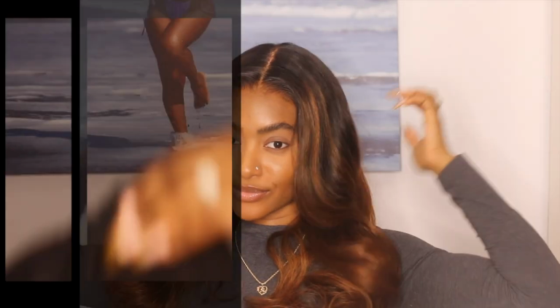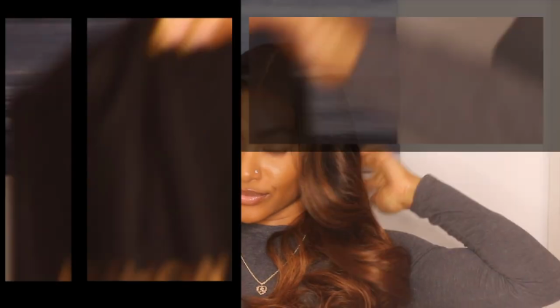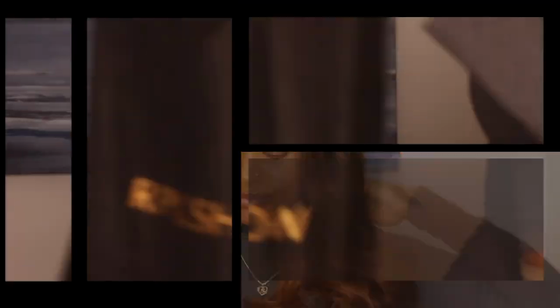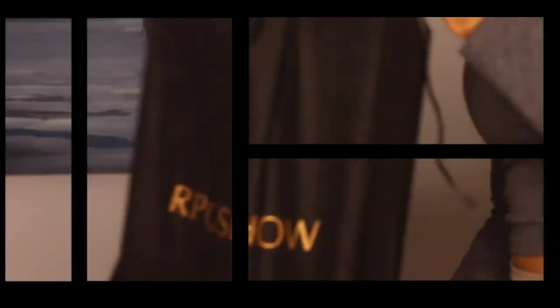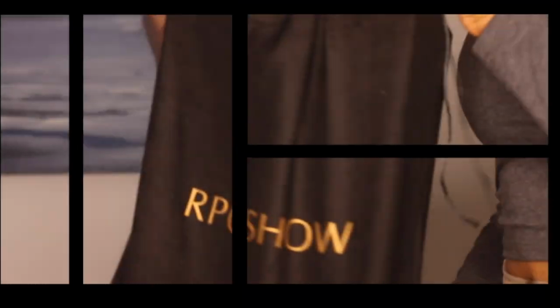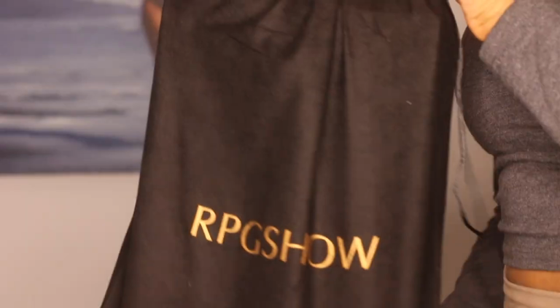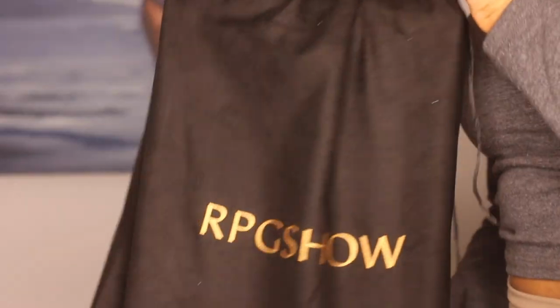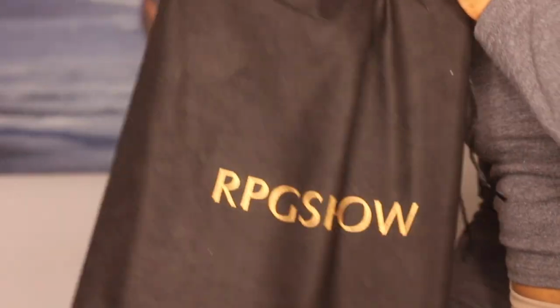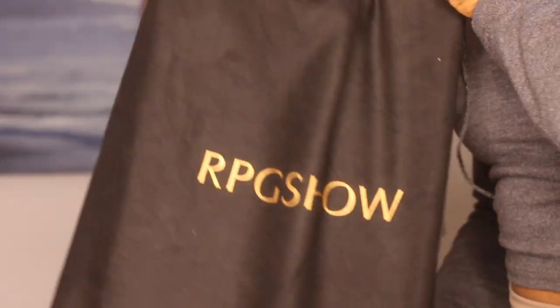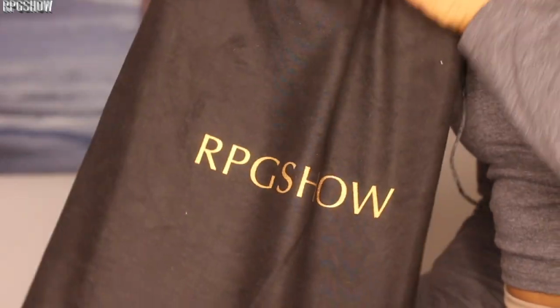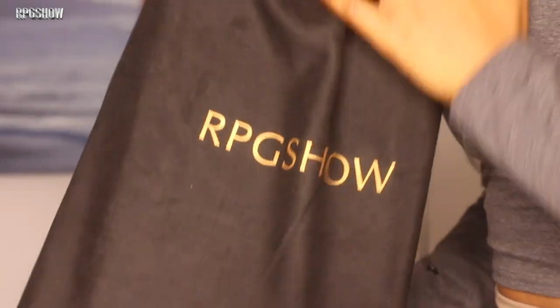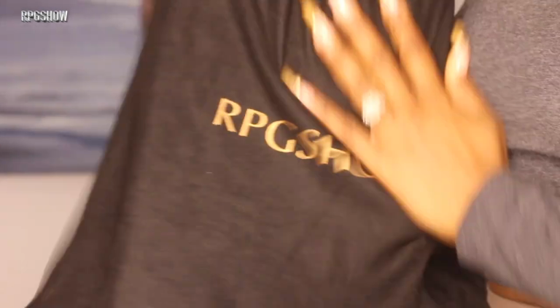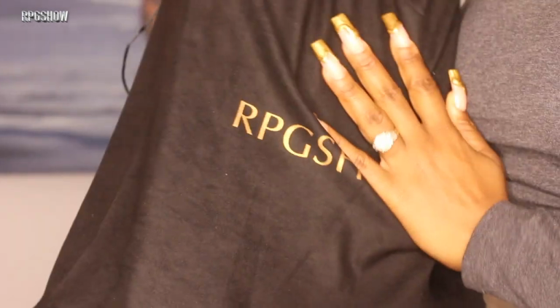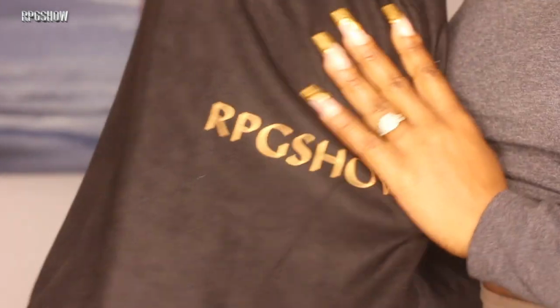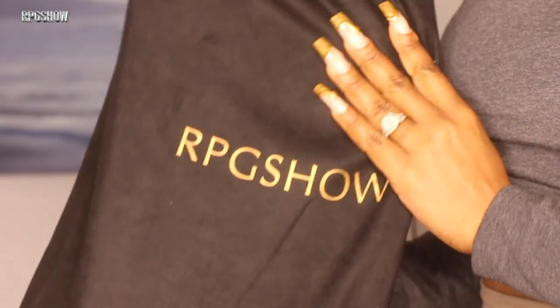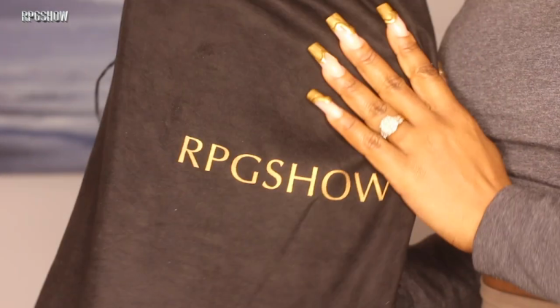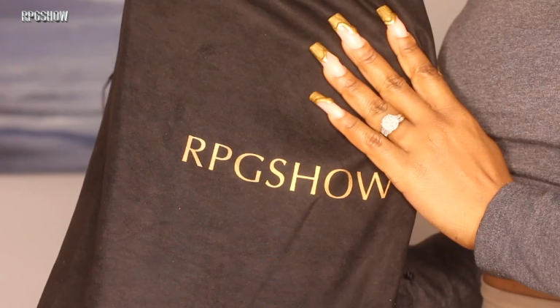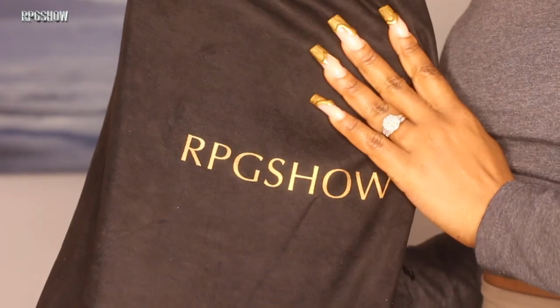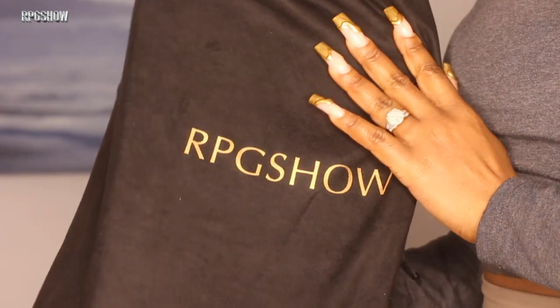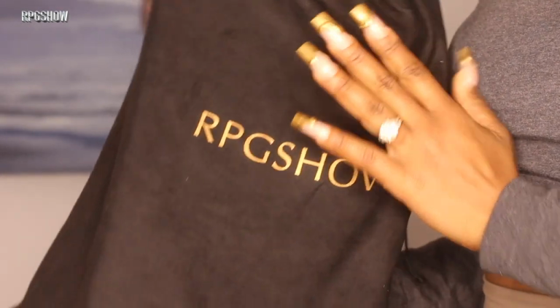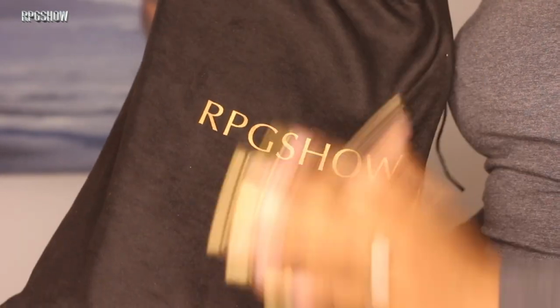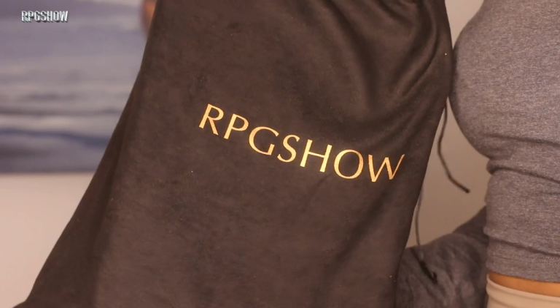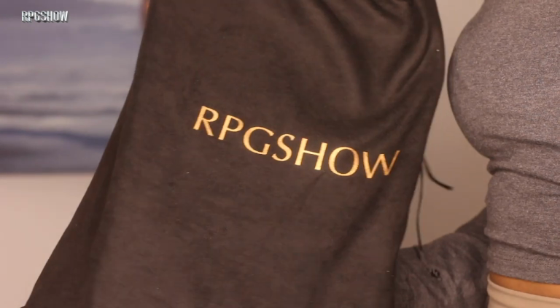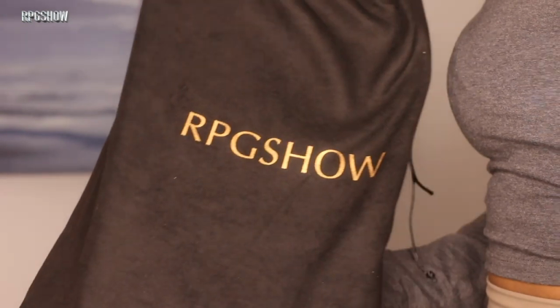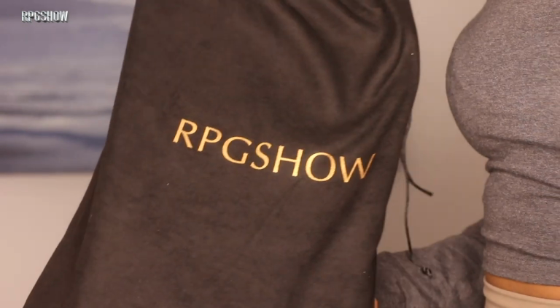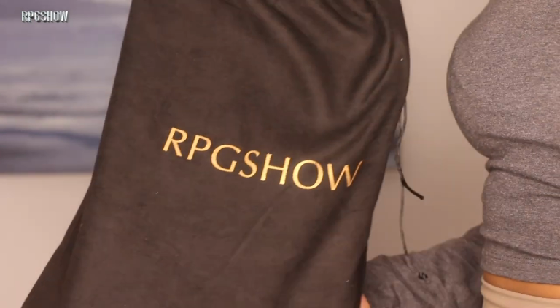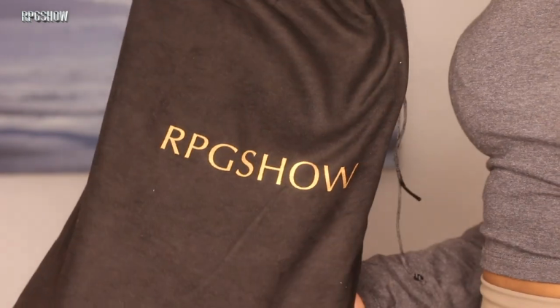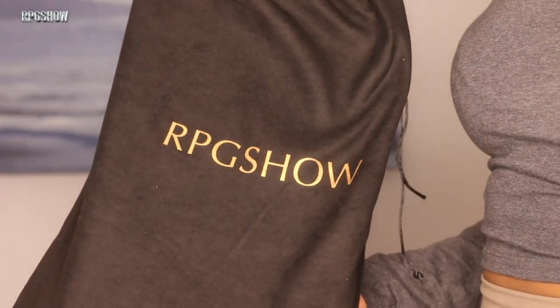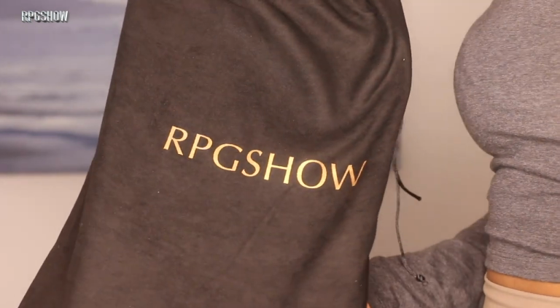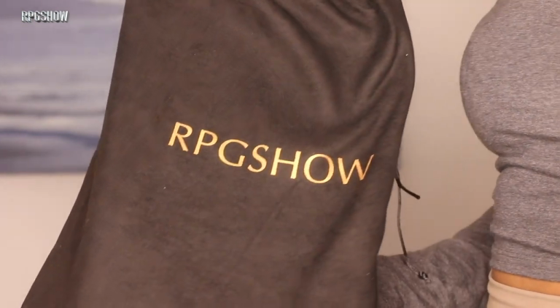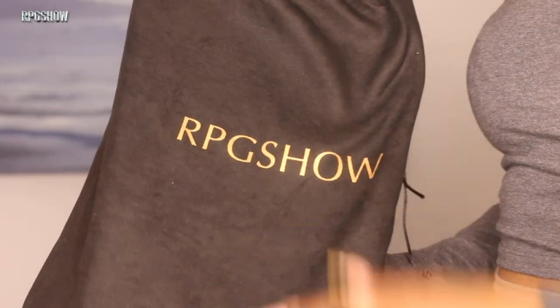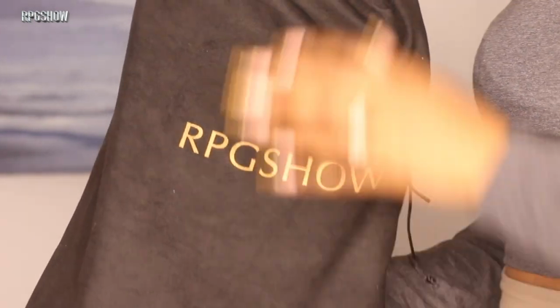Welcome back guys! Today I'm here with one of the faves, our RPG show, Once More.